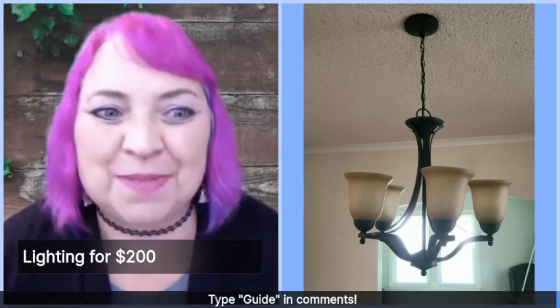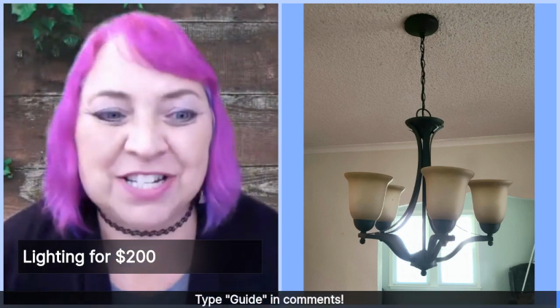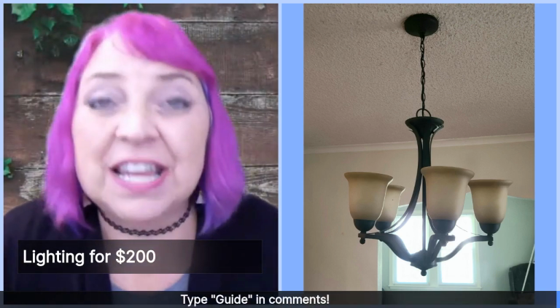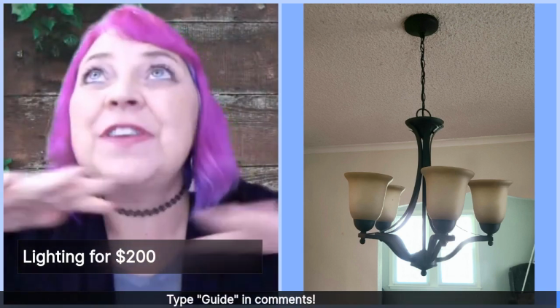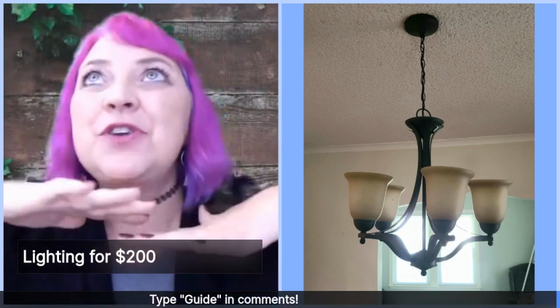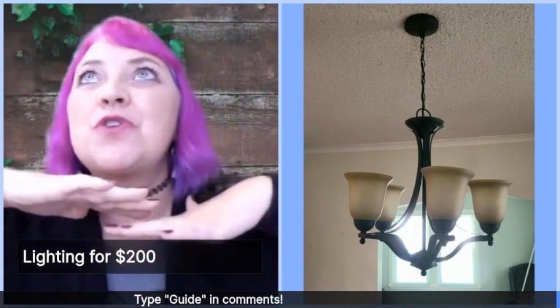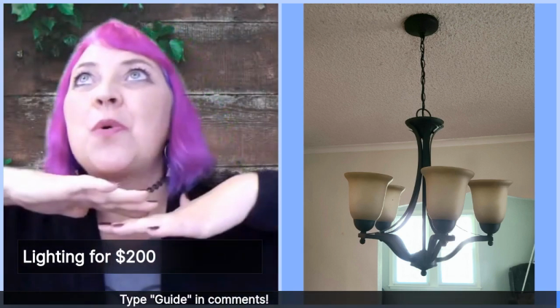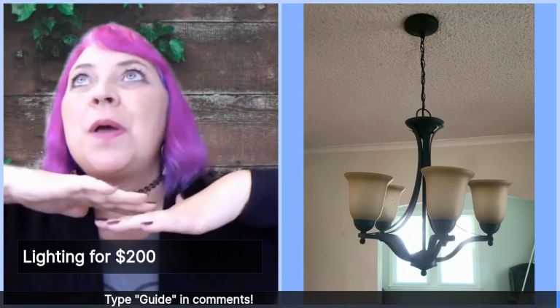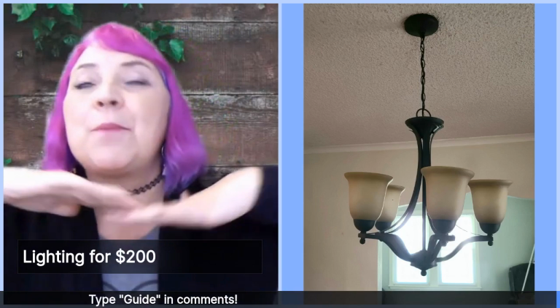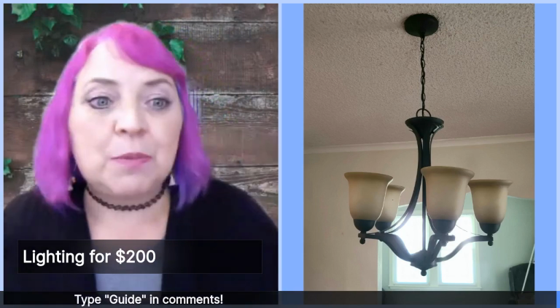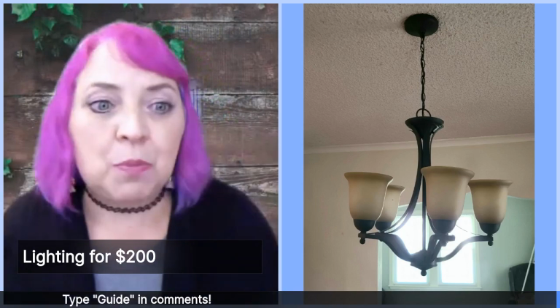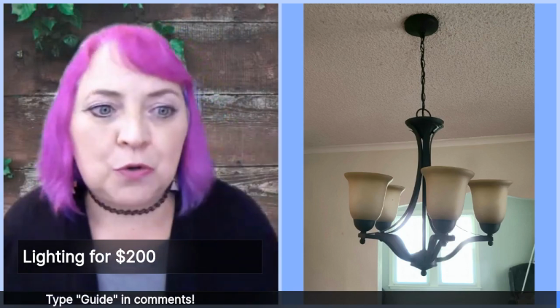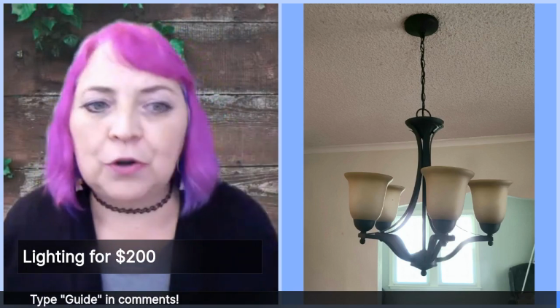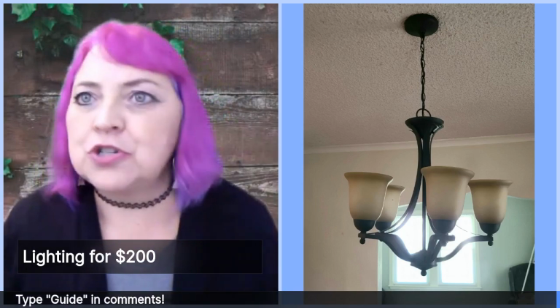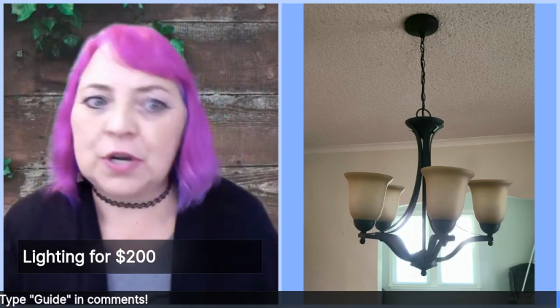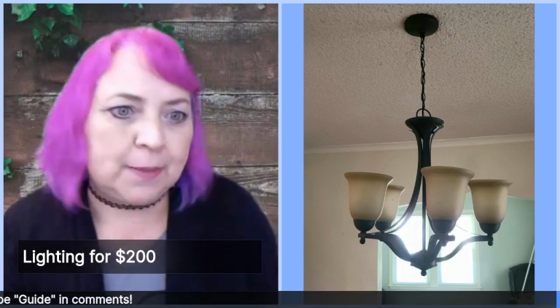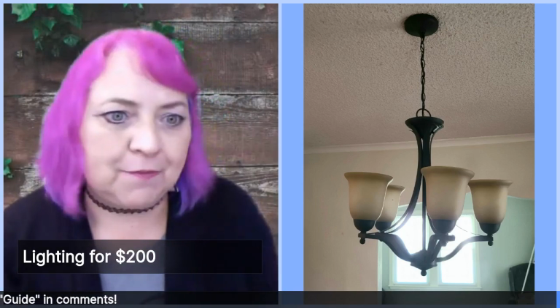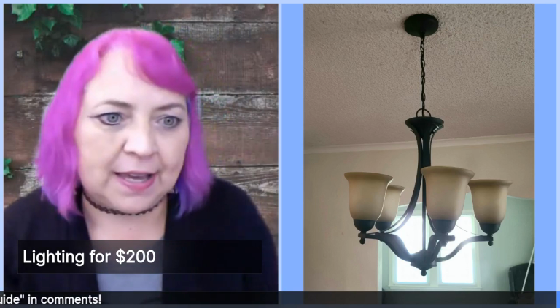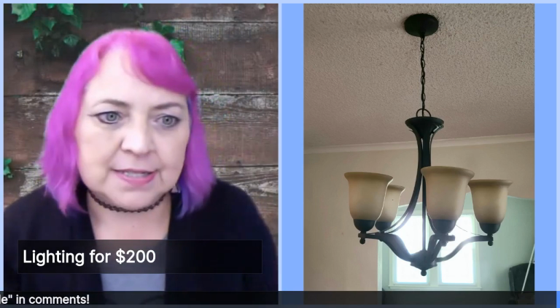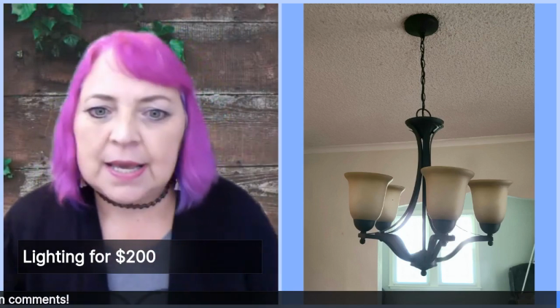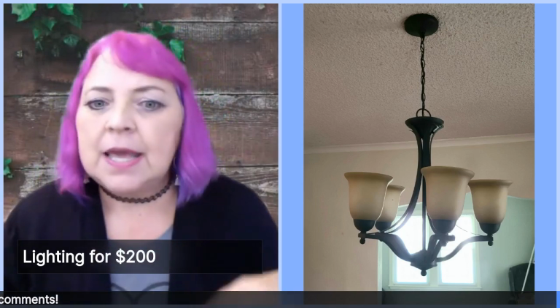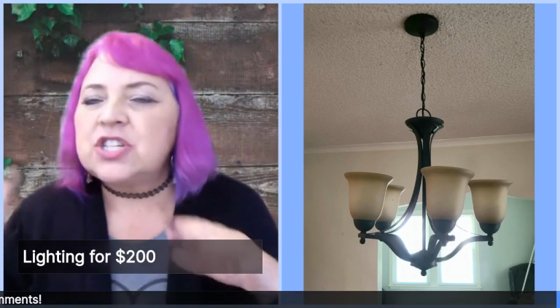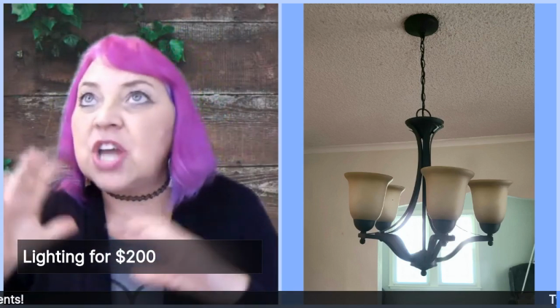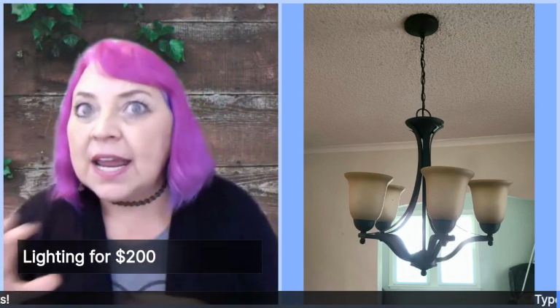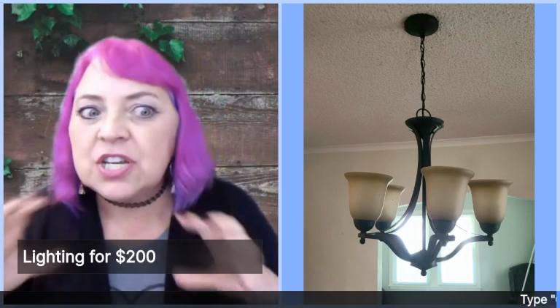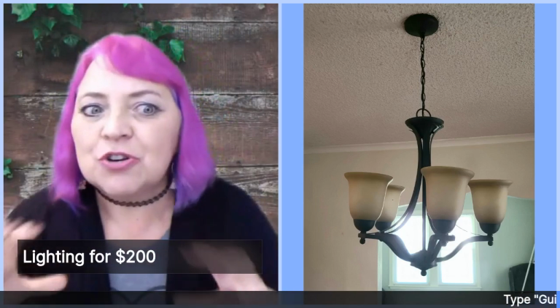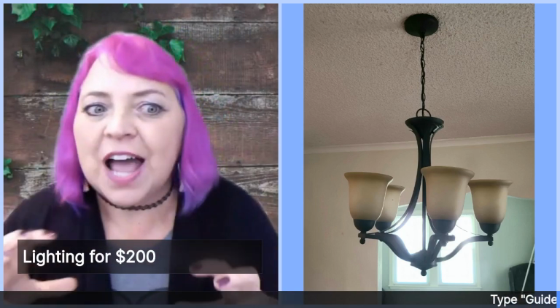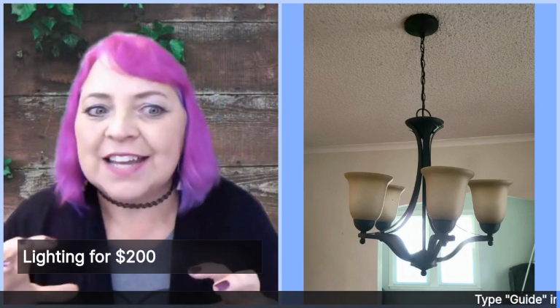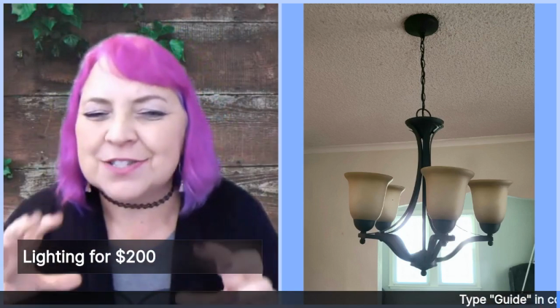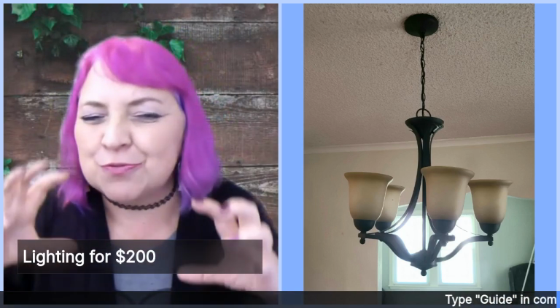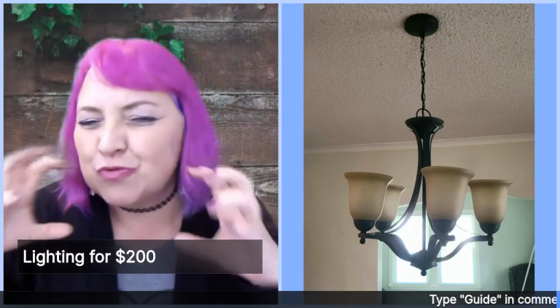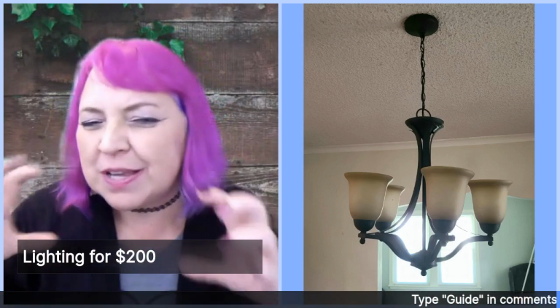Even if you're not putting in new furniture or keeping it vacant, changing your lights to really modern, great style for your house makes a huge difference.